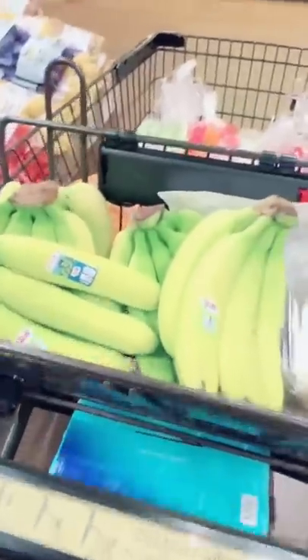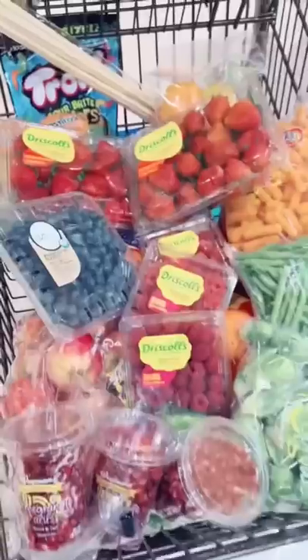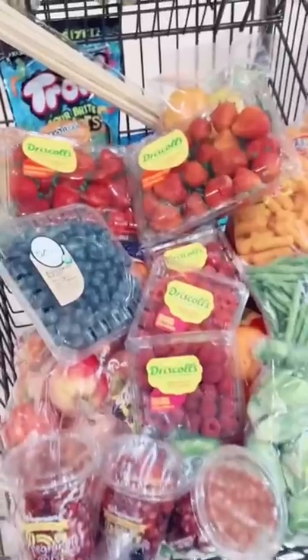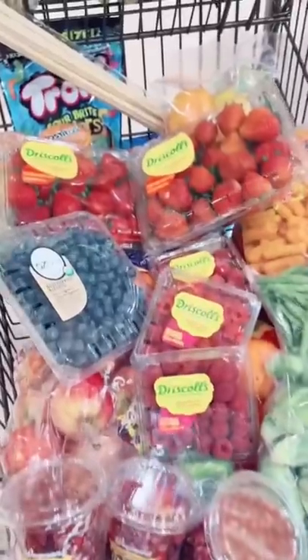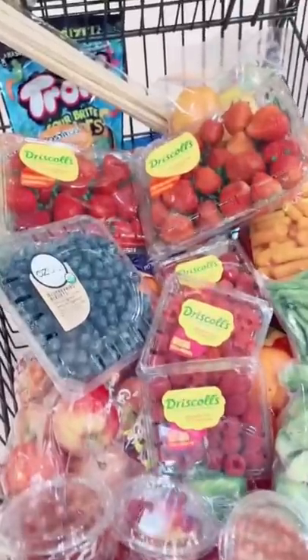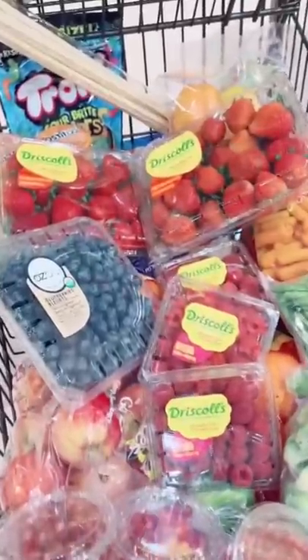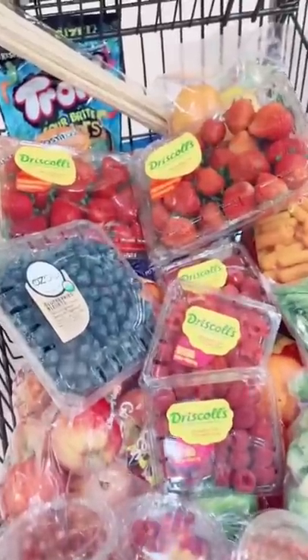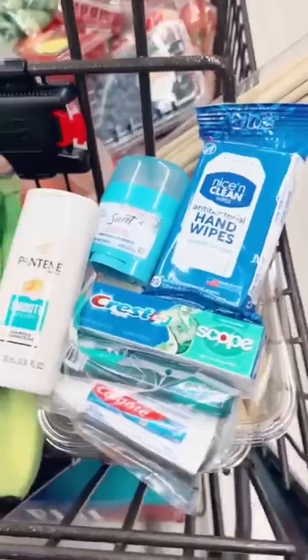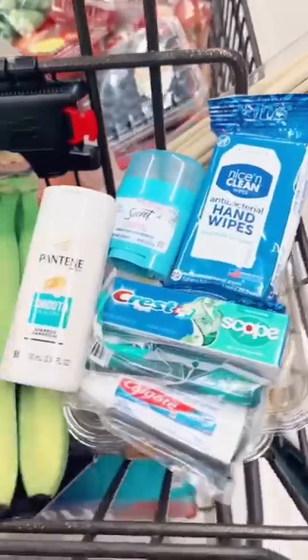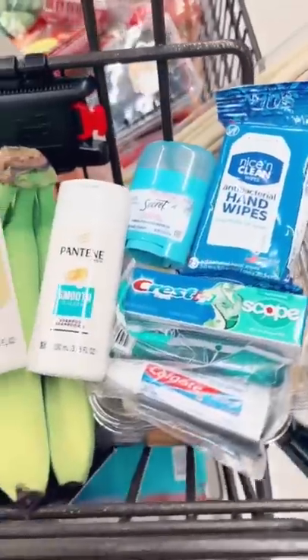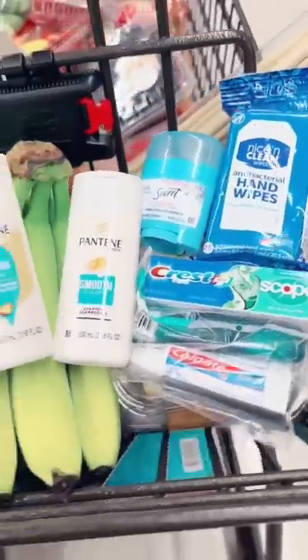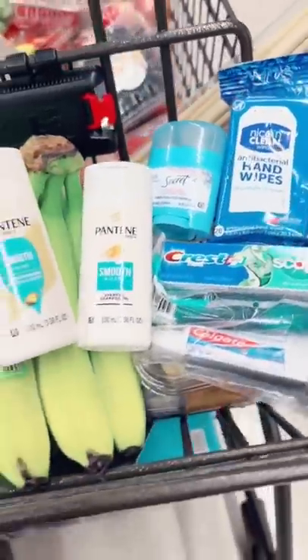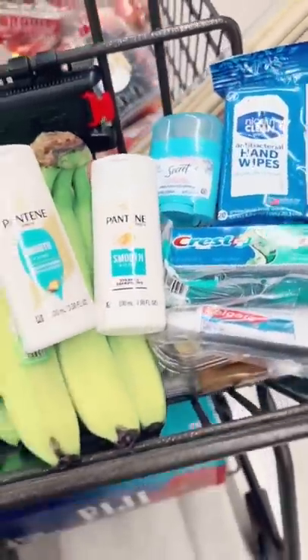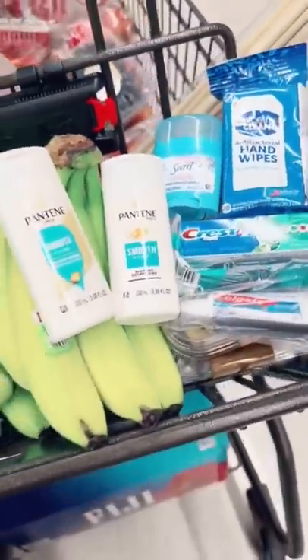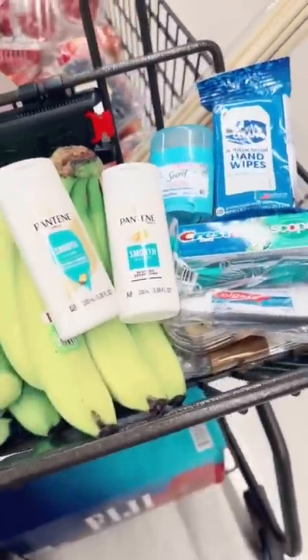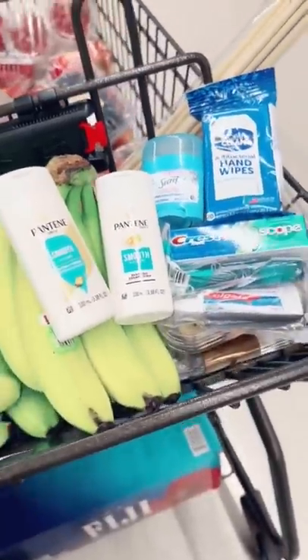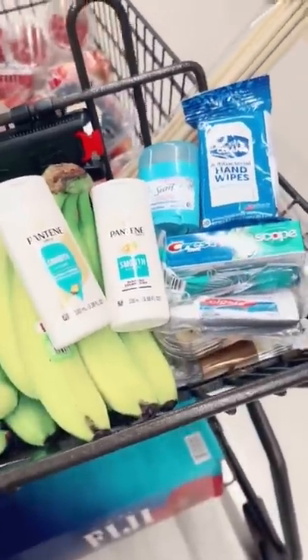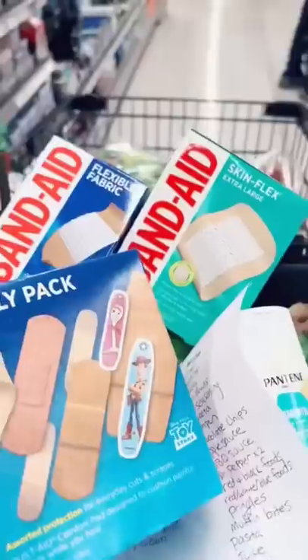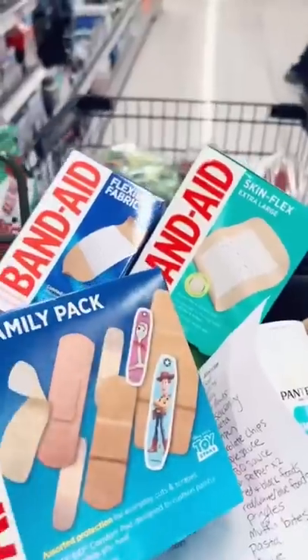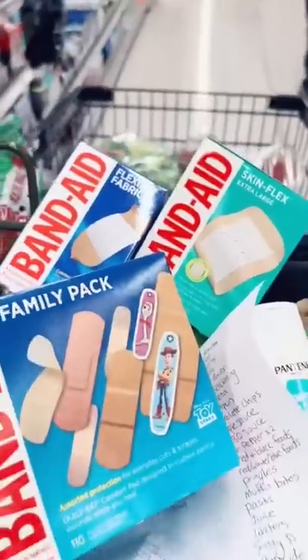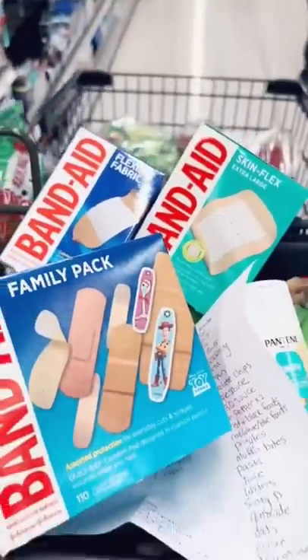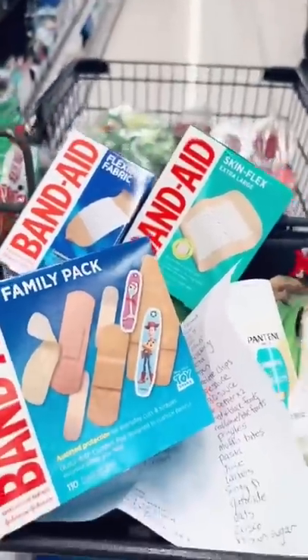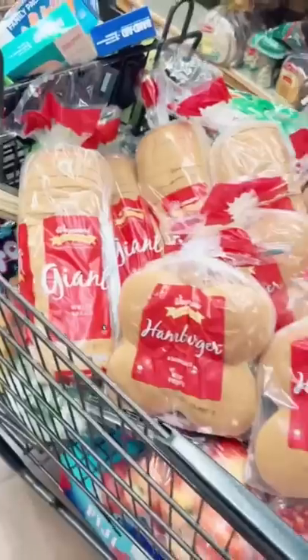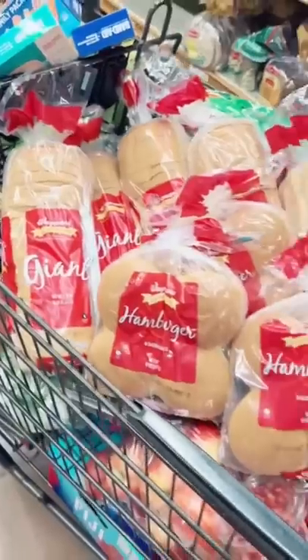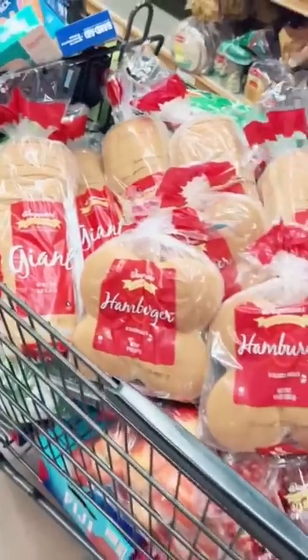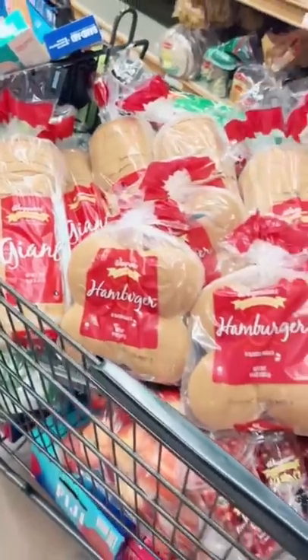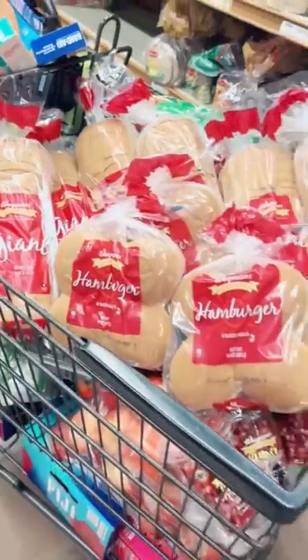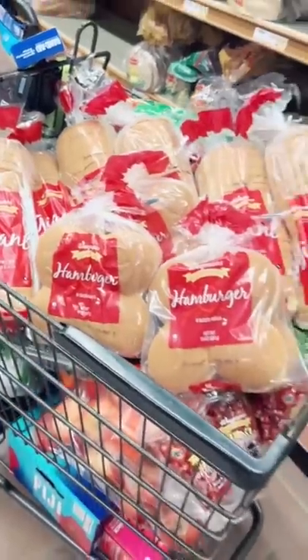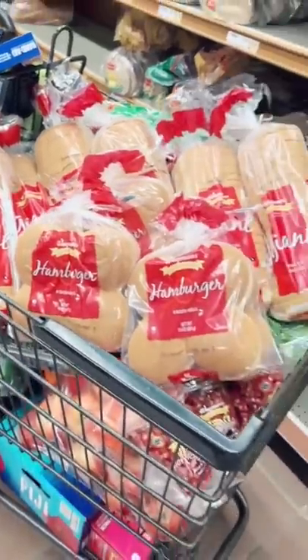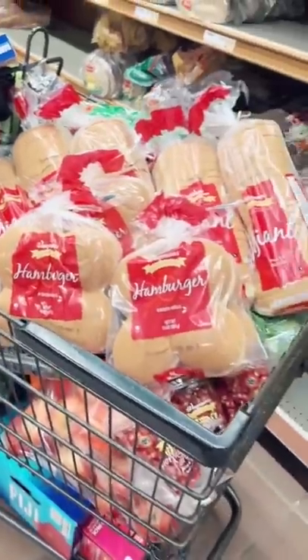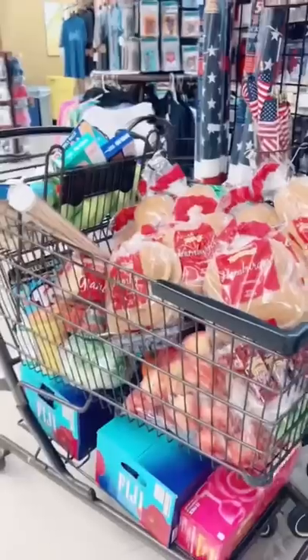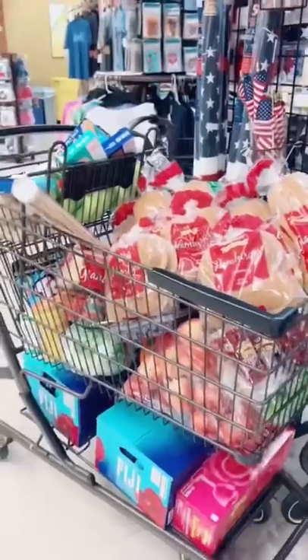Bananas, berries, and travel toiletries for Zoe's trip to Iowa this week. Band-Aids, and half the bread for the week.